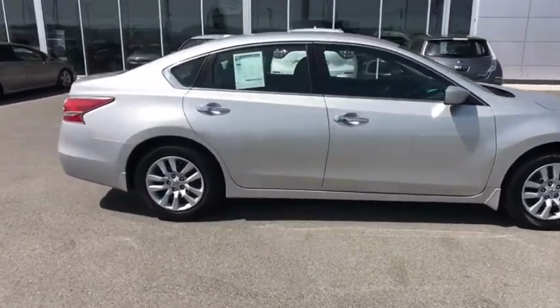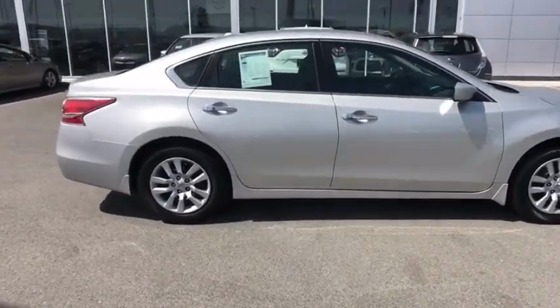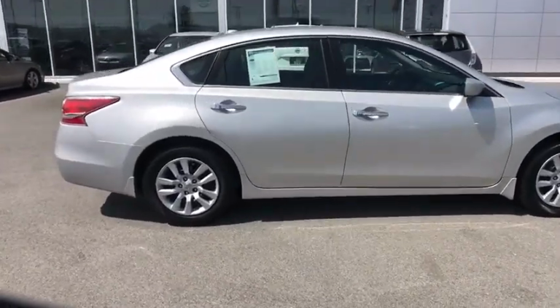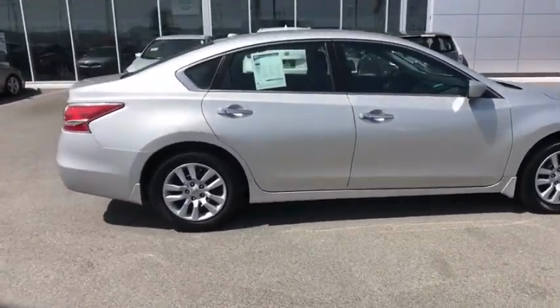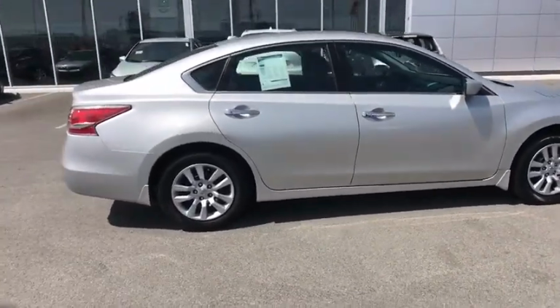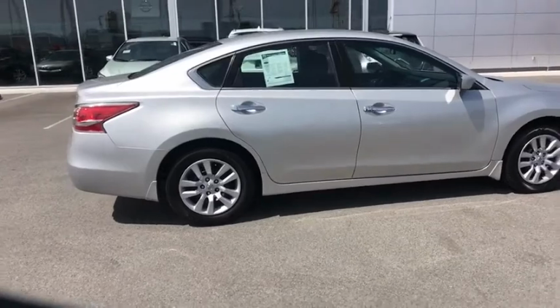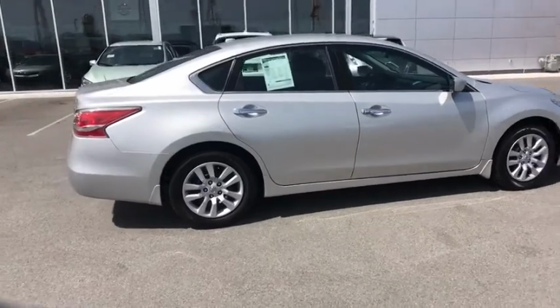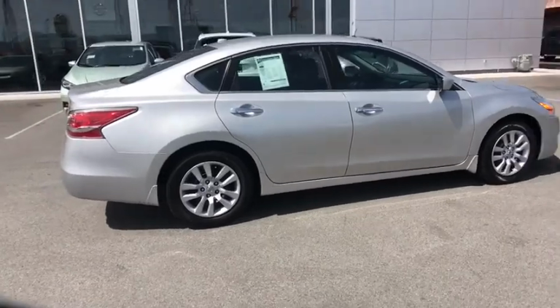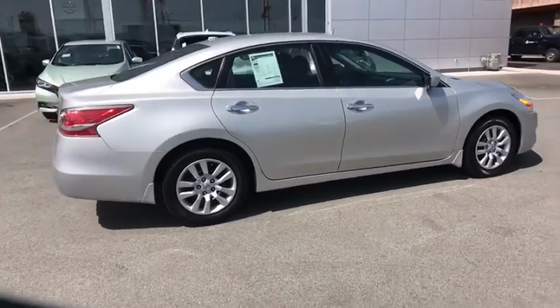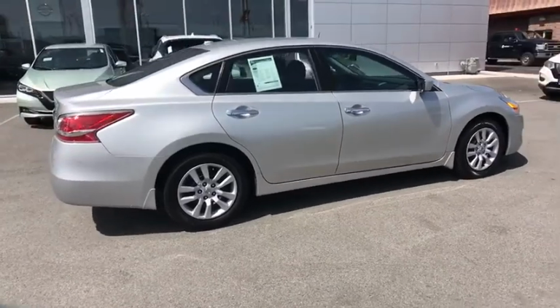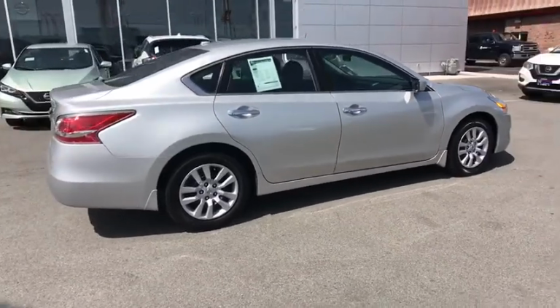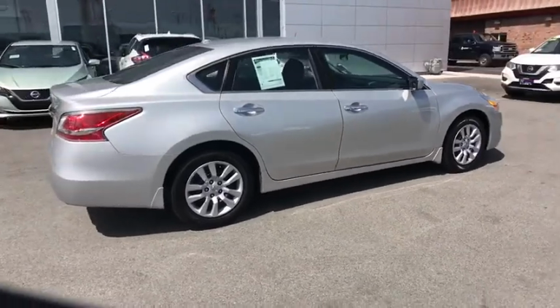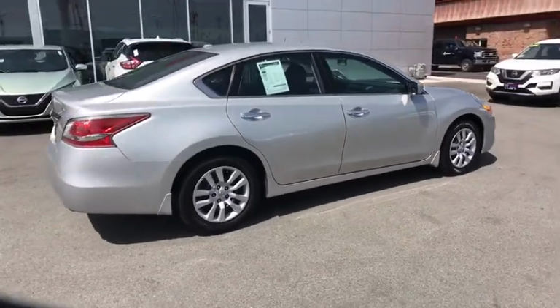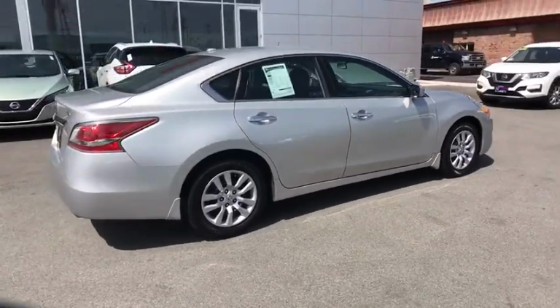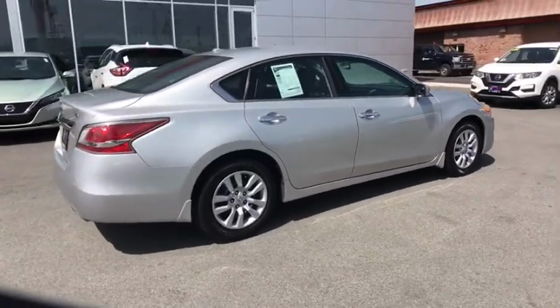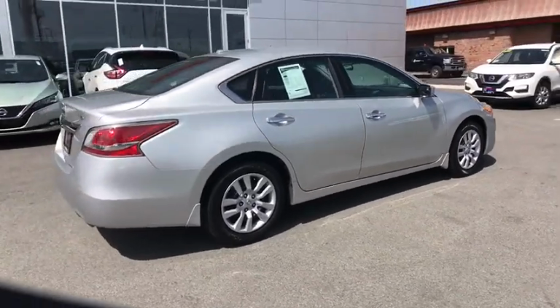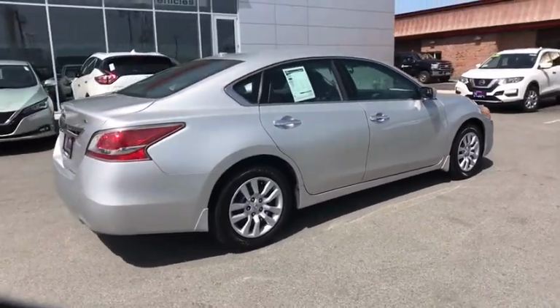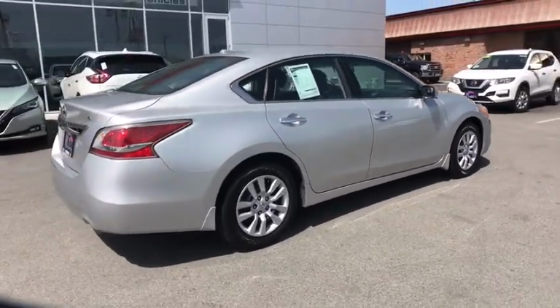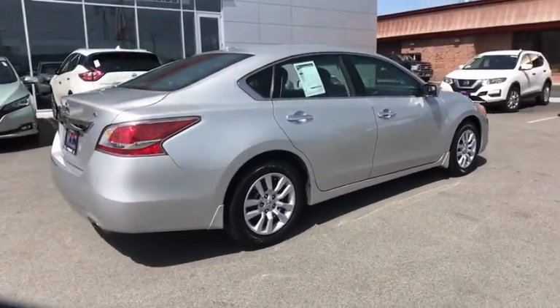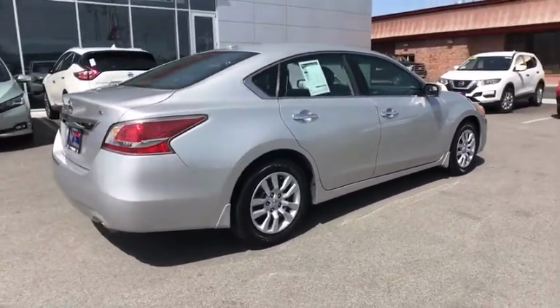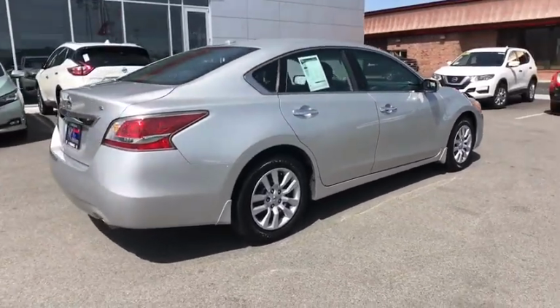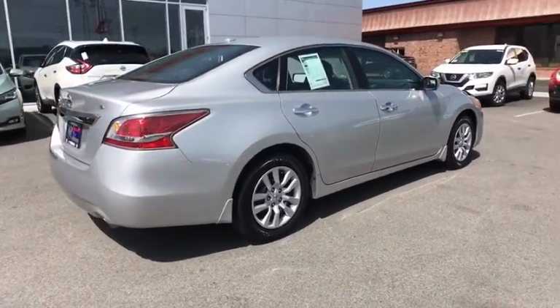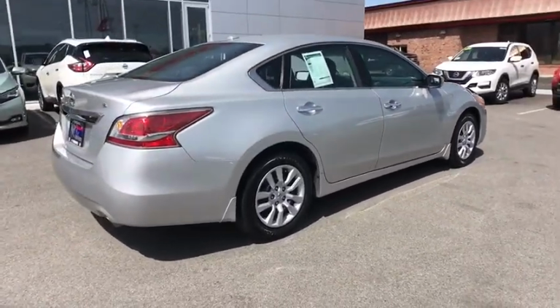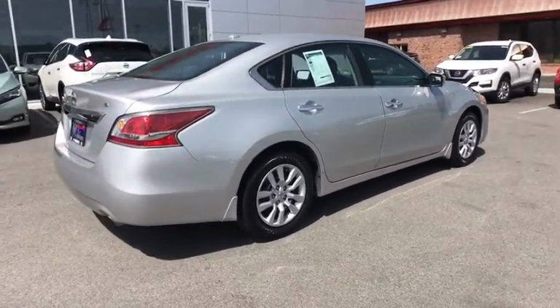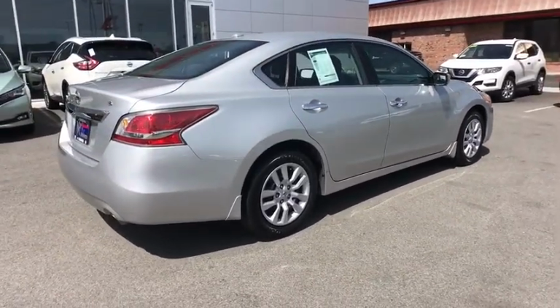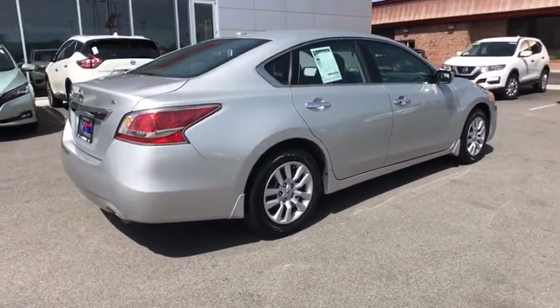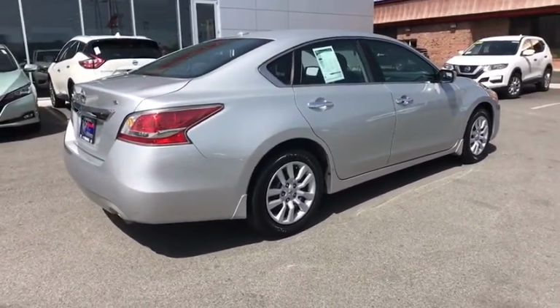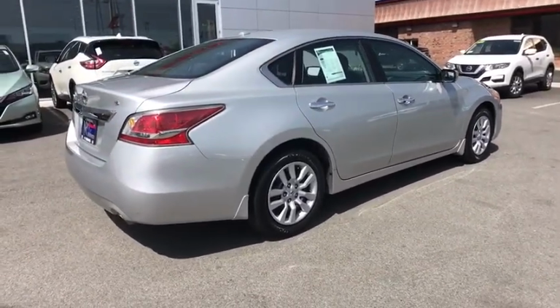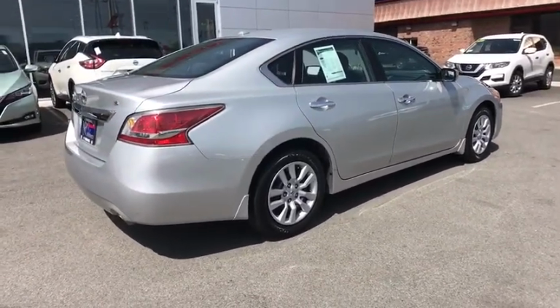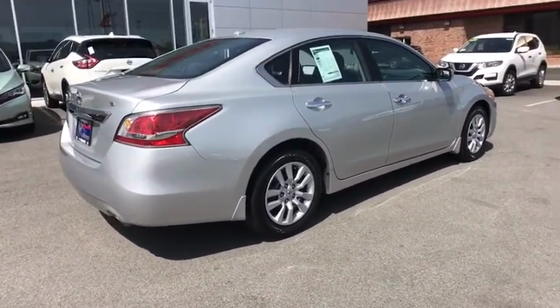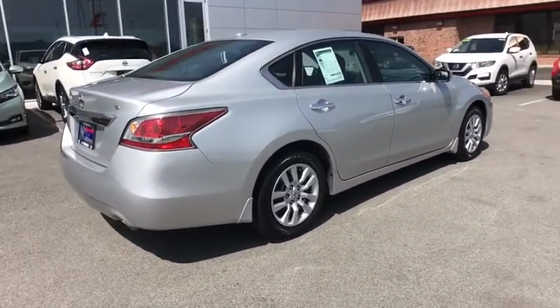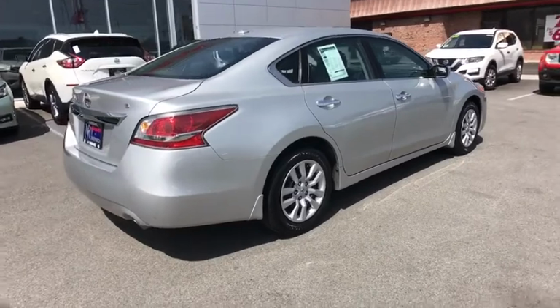This vehicle has less than 80,000 miles. Here are some of this vehicle's great options: keyless entry,